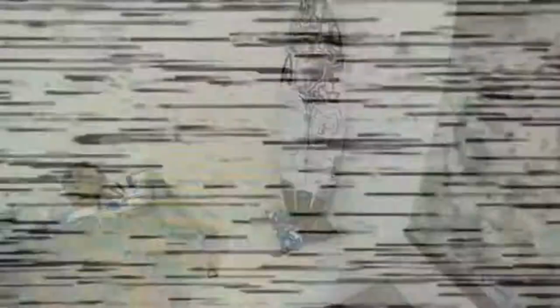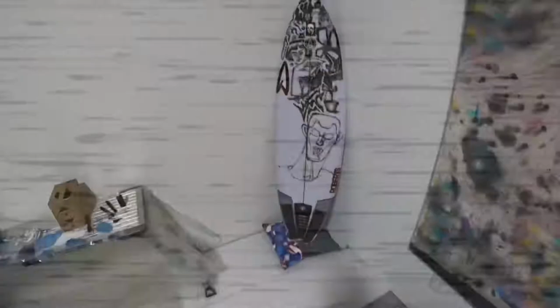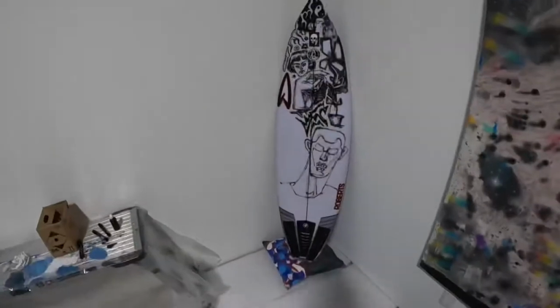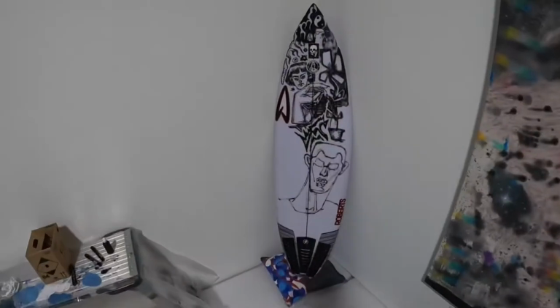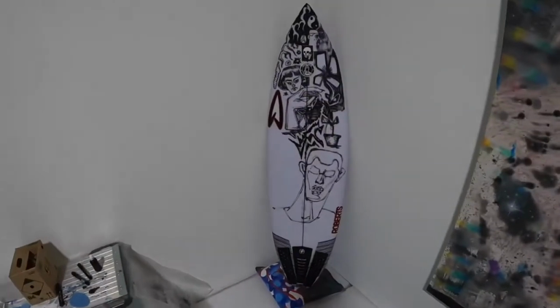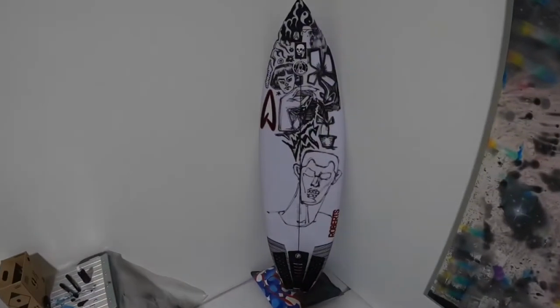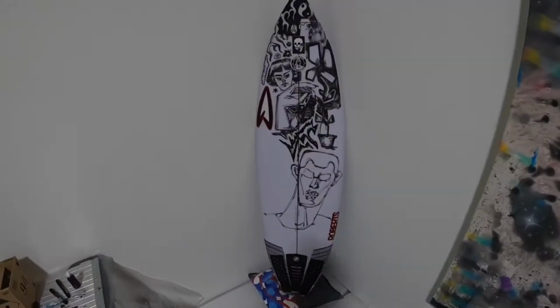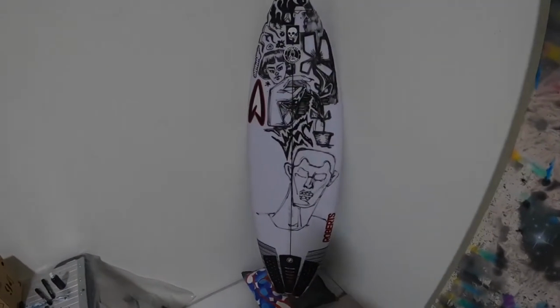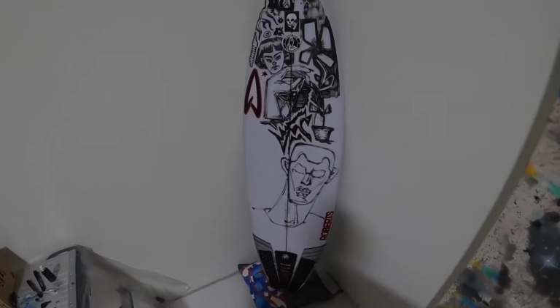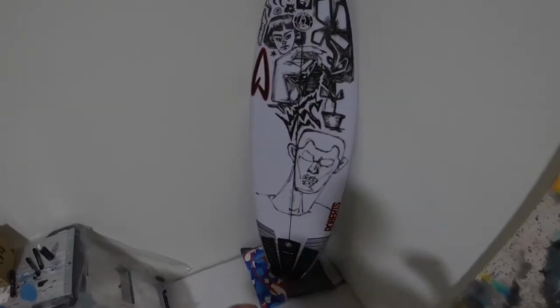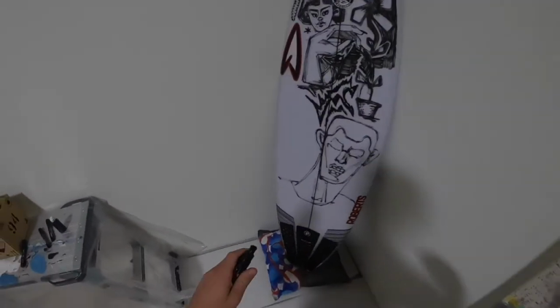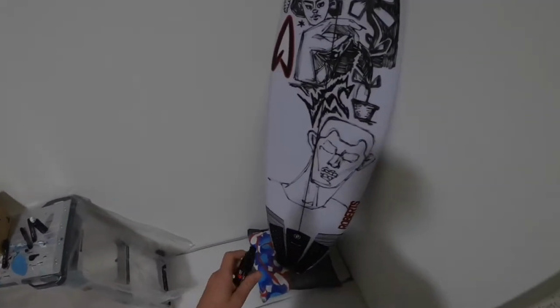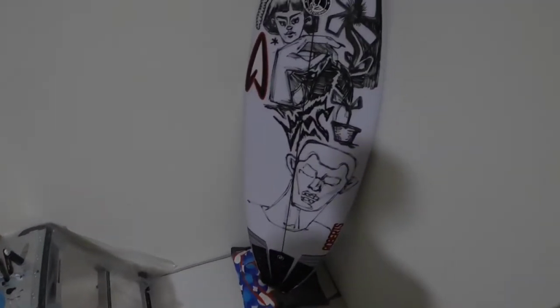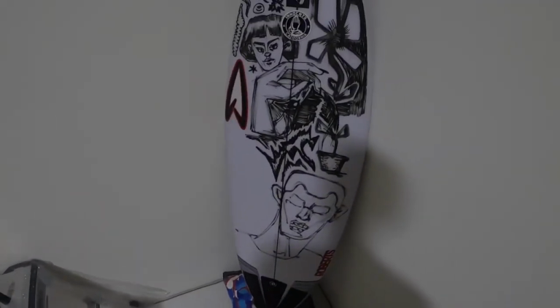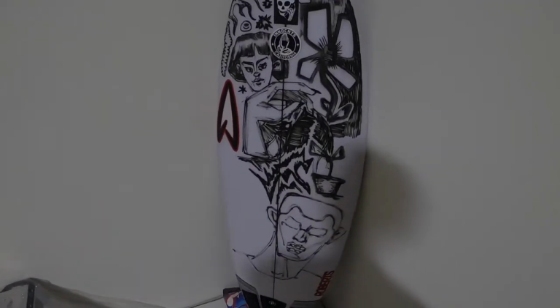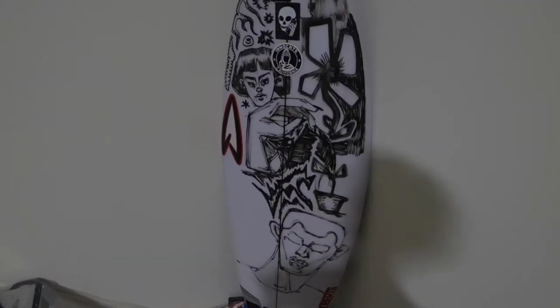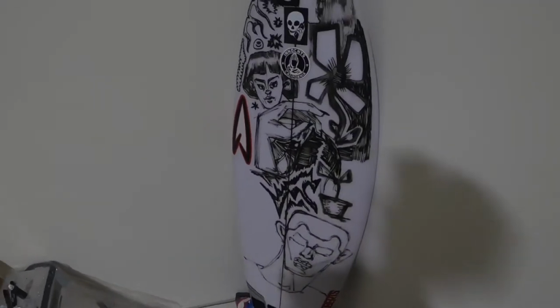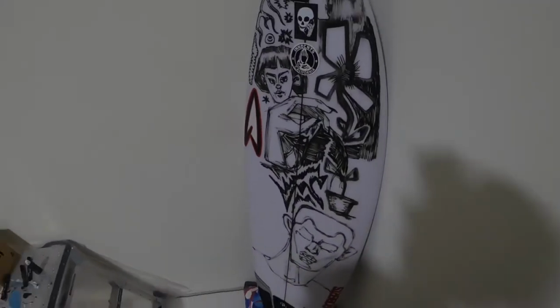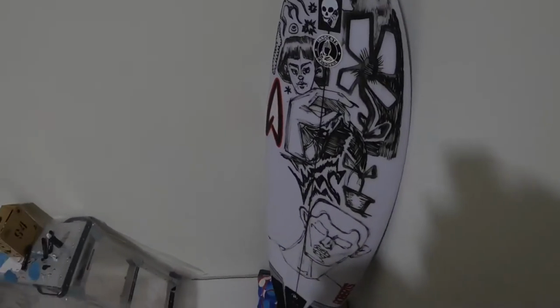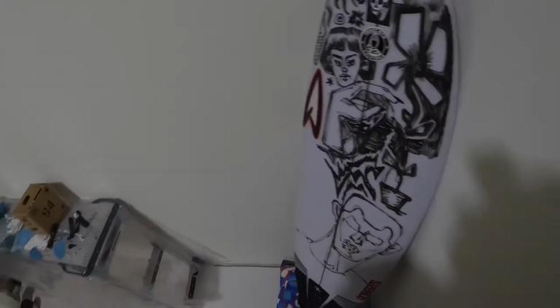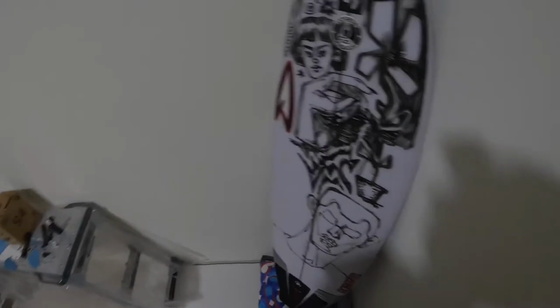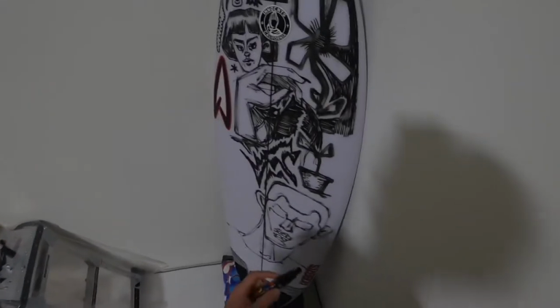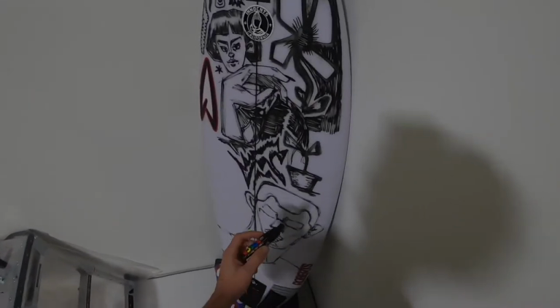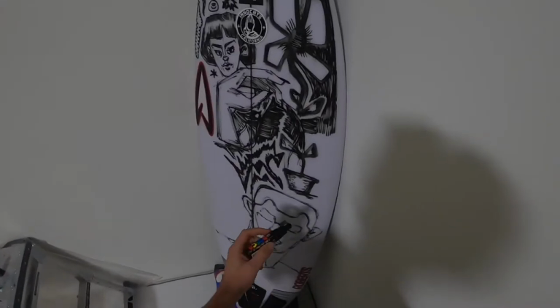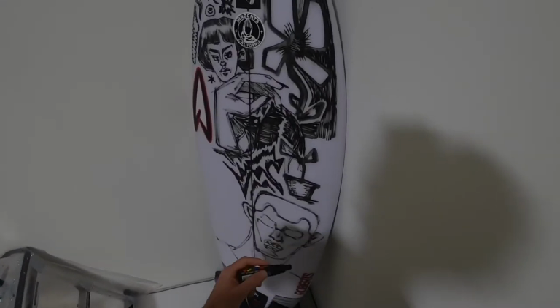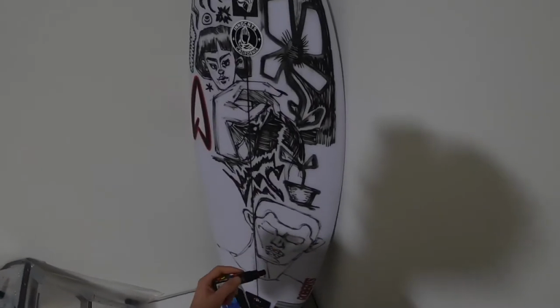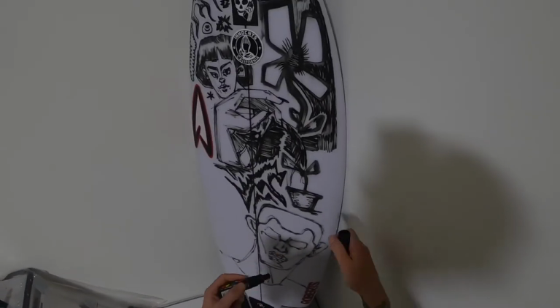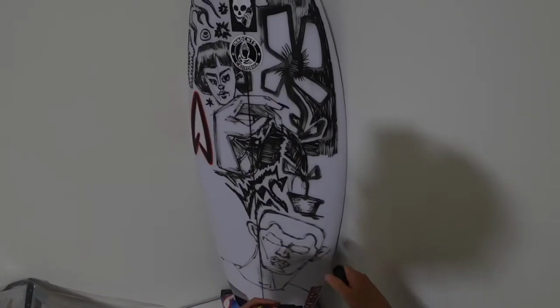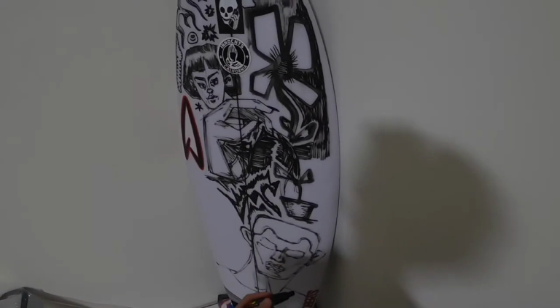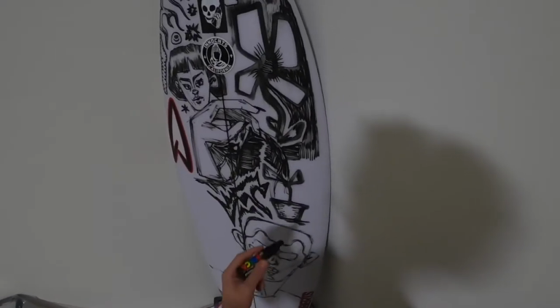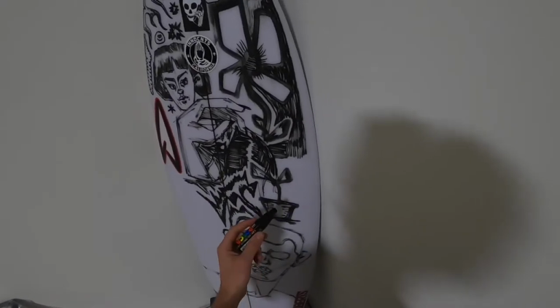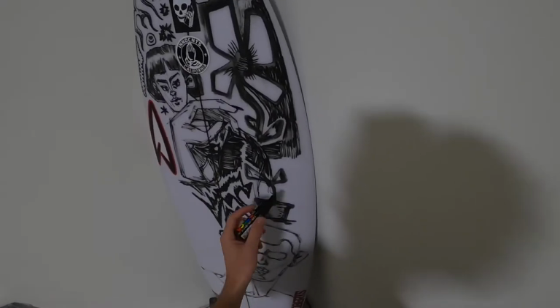I think just the black and the white, just like drawing like this, is gonna look really cool when I wax it up and go surf.